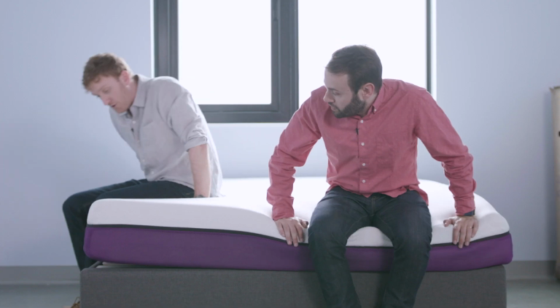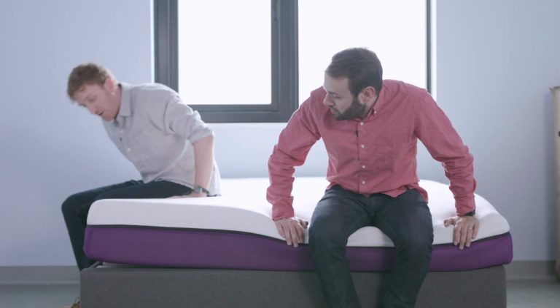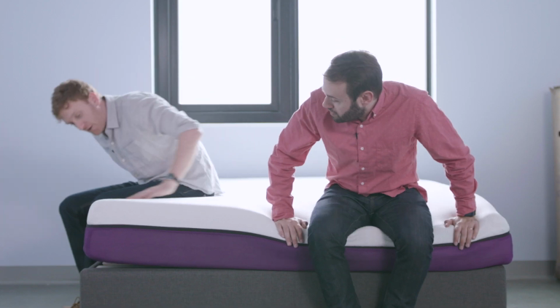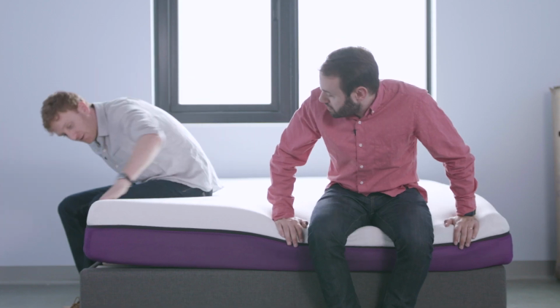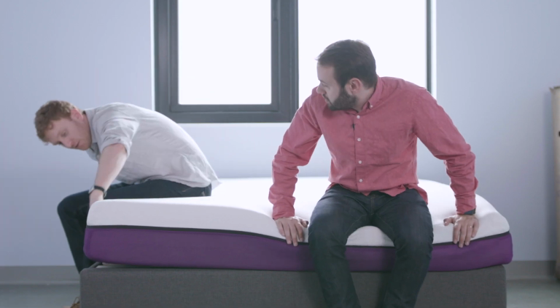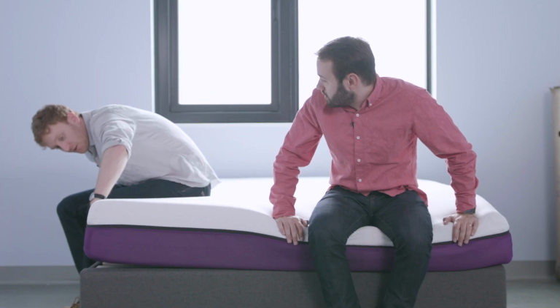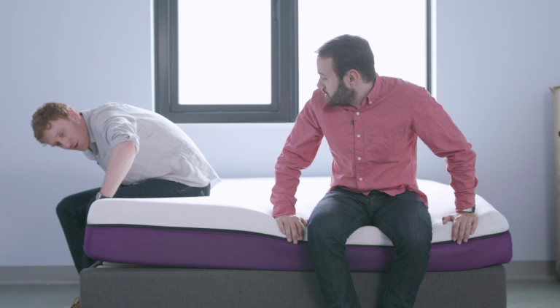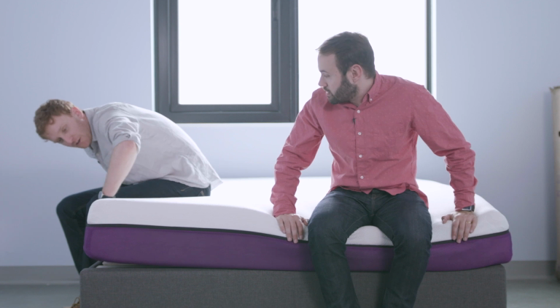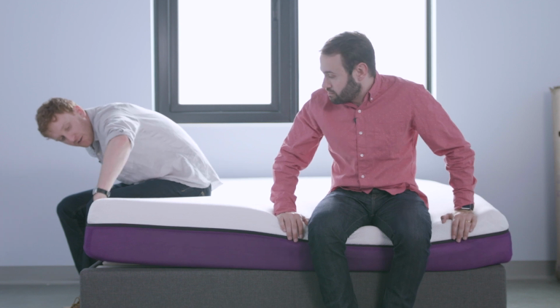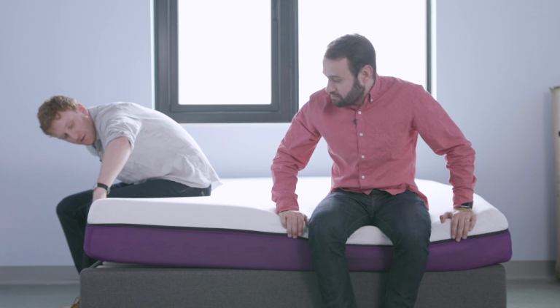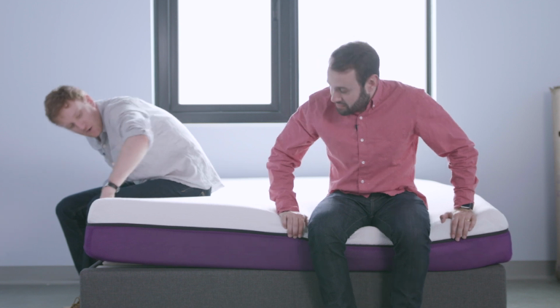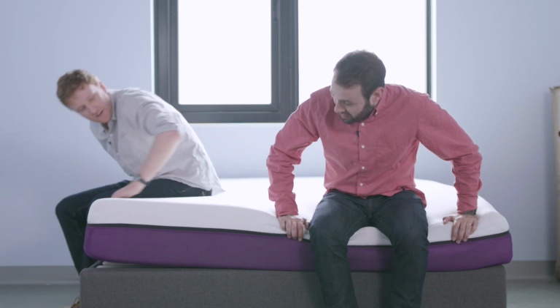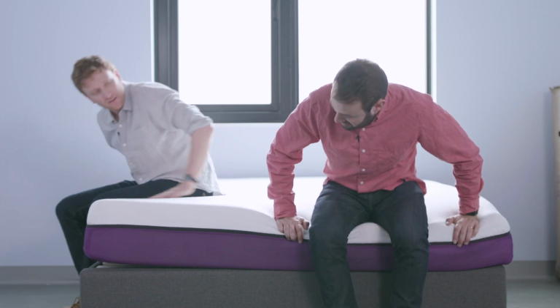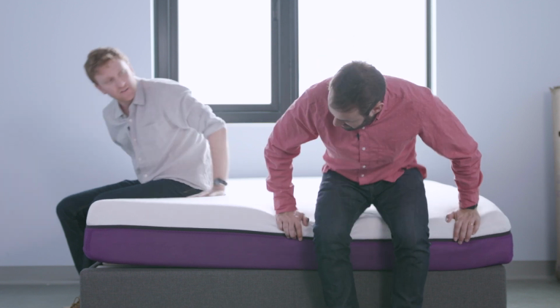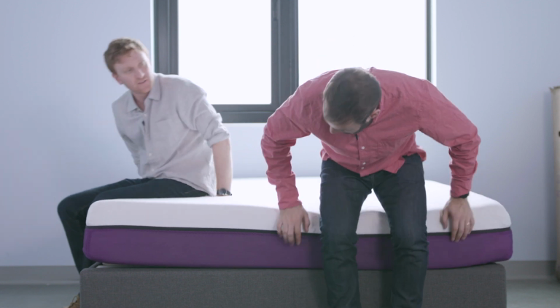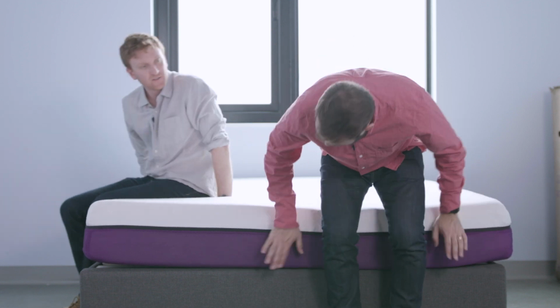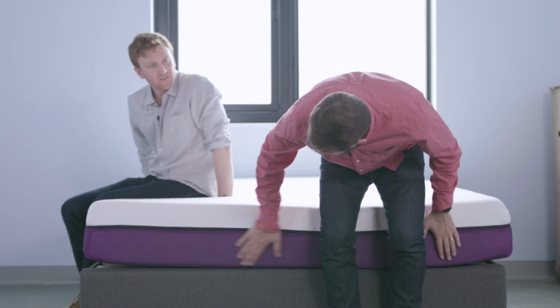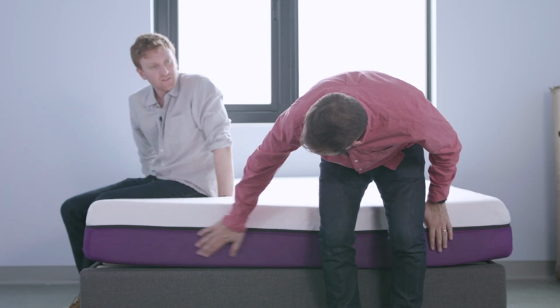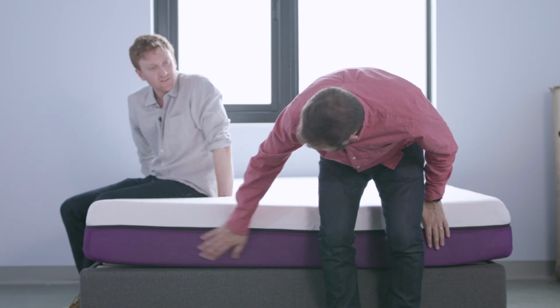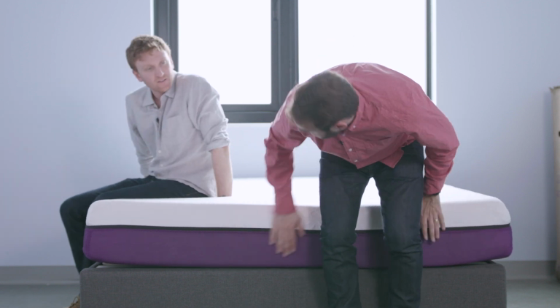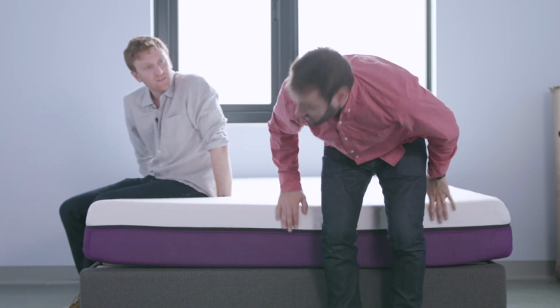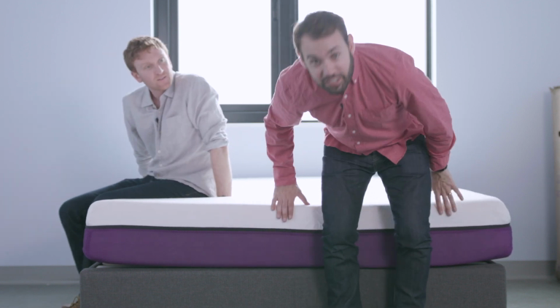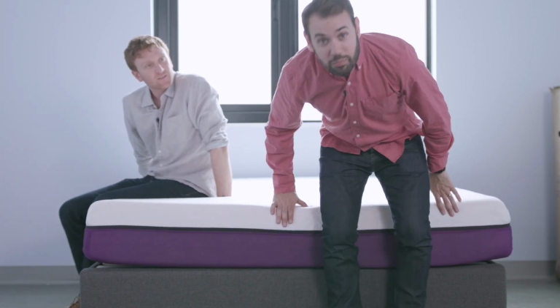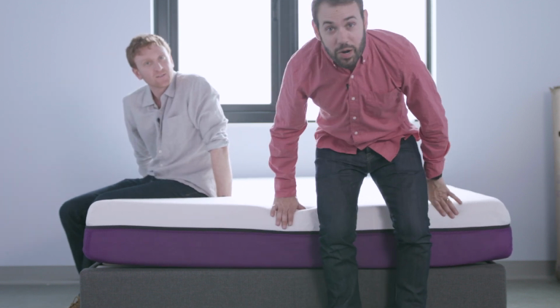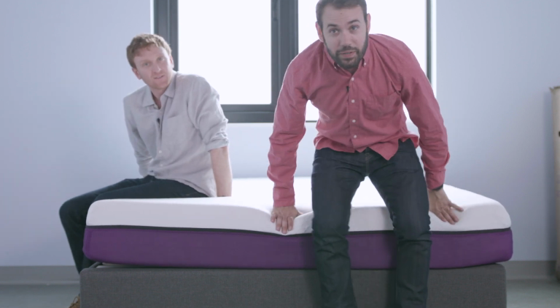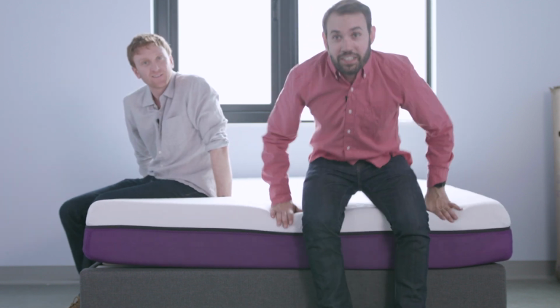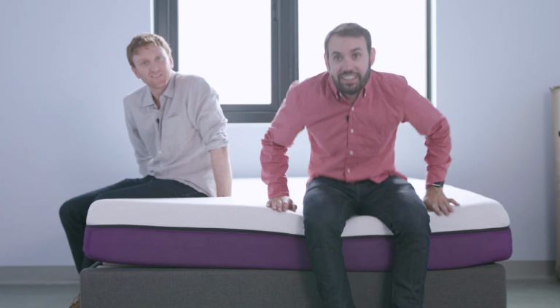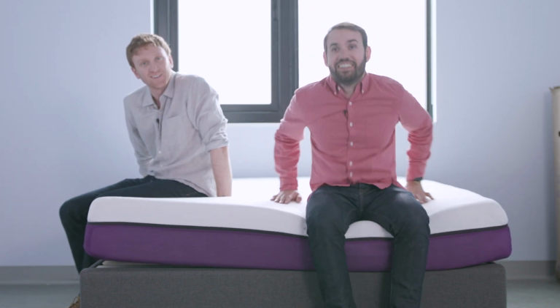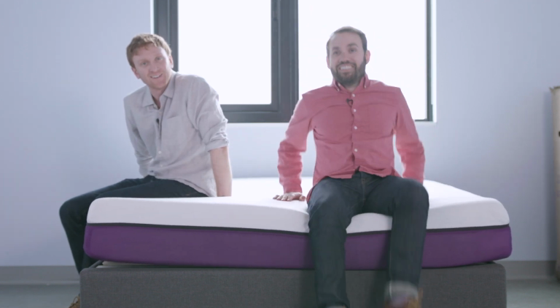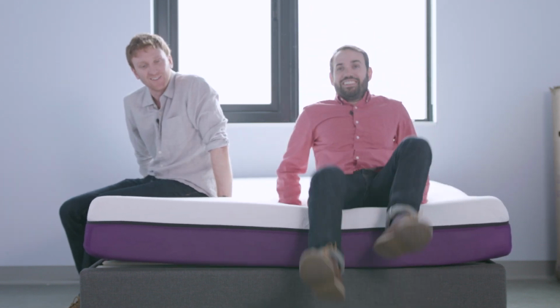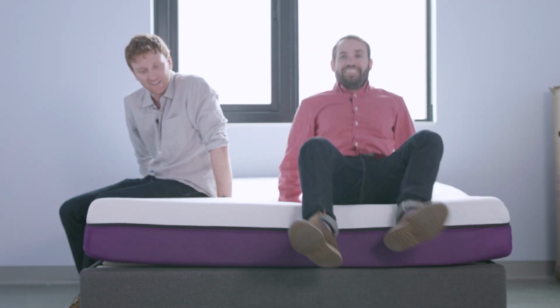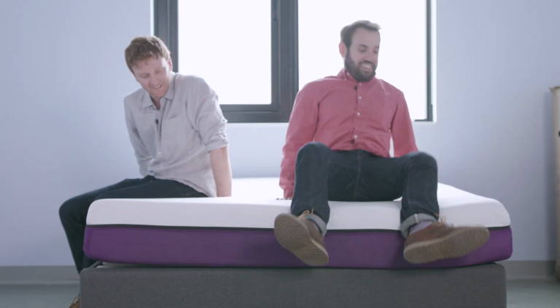What do you think about the color and the branding? Nice and purple. I like it.